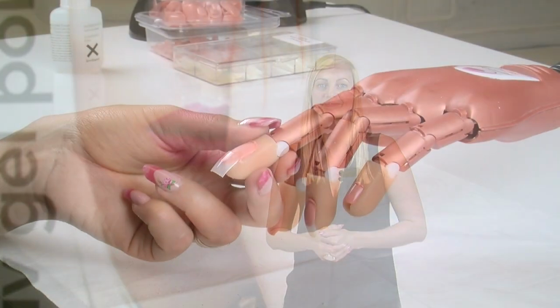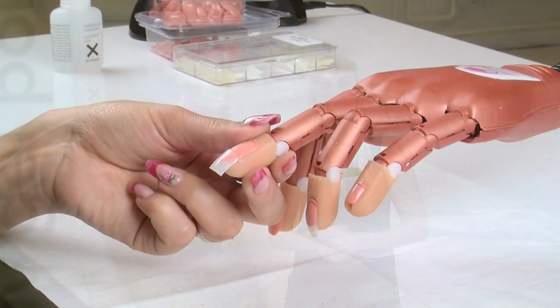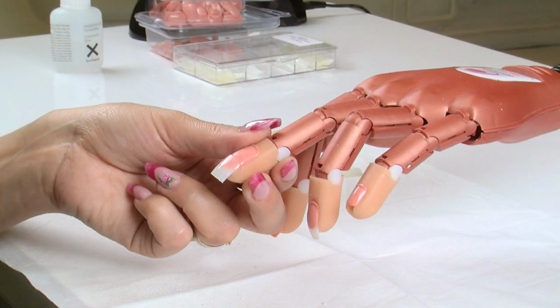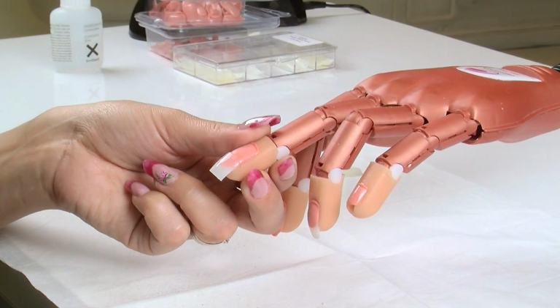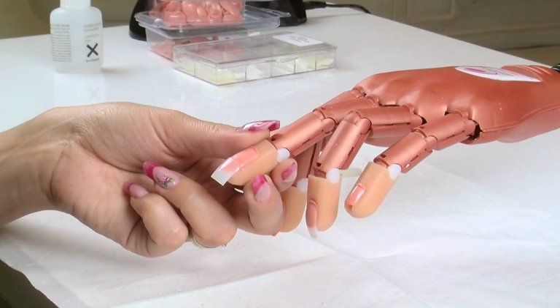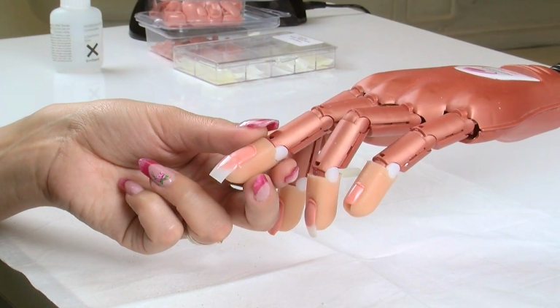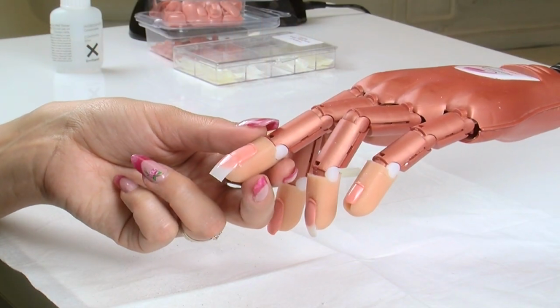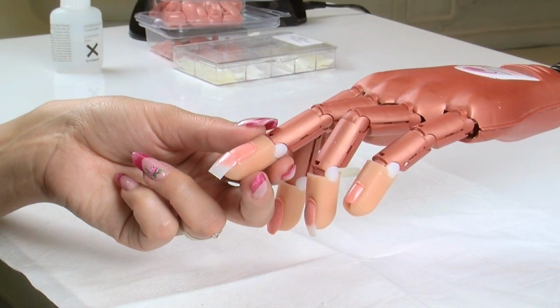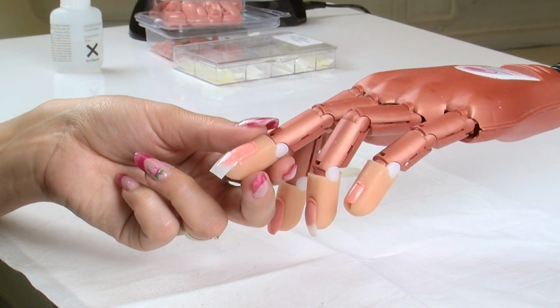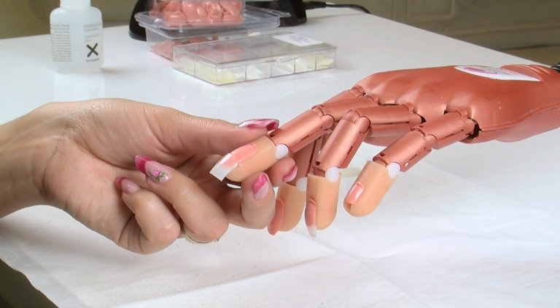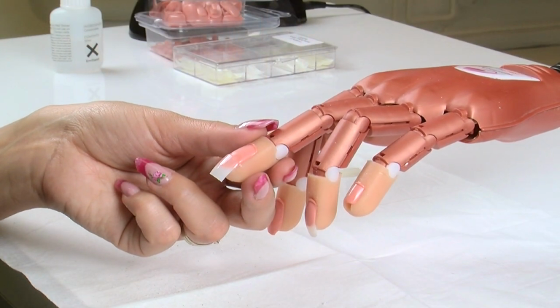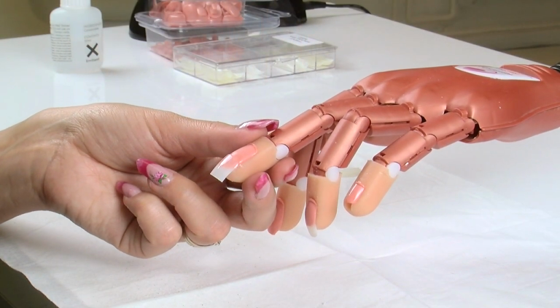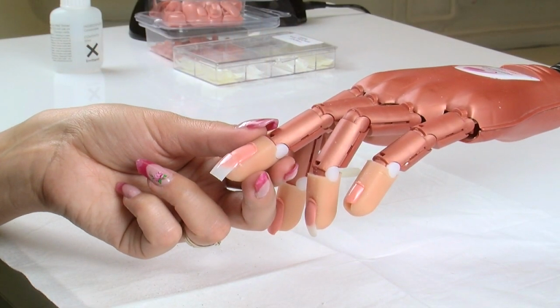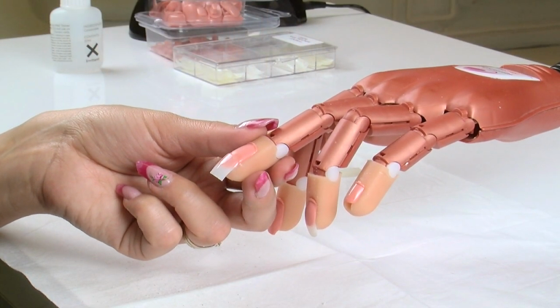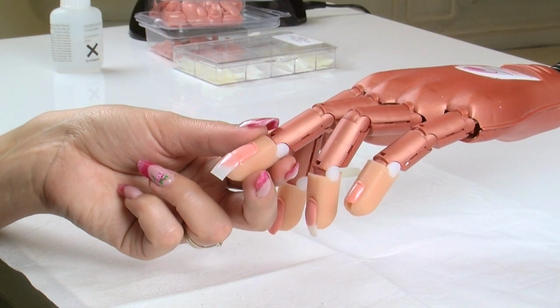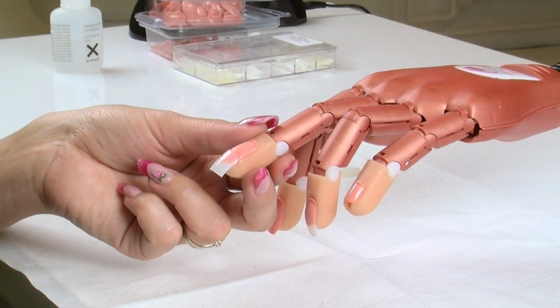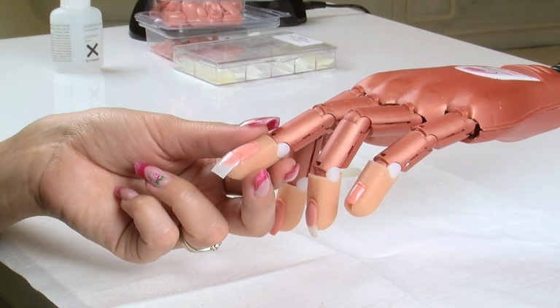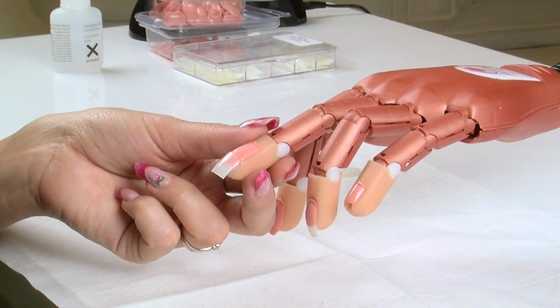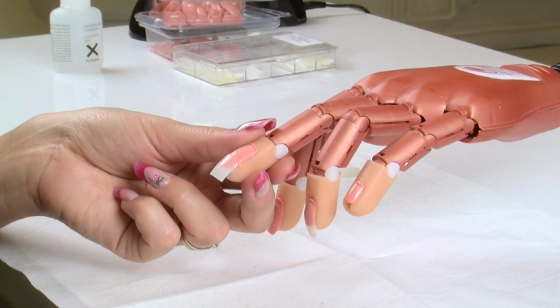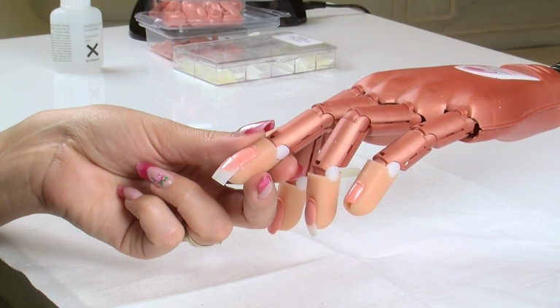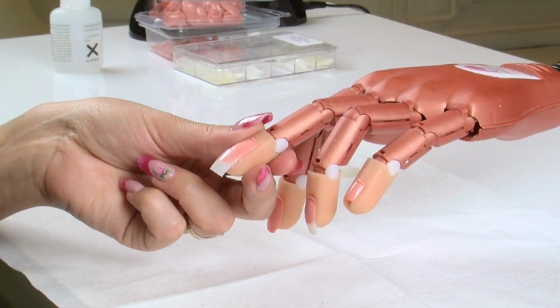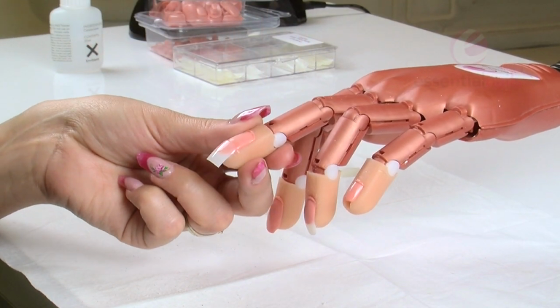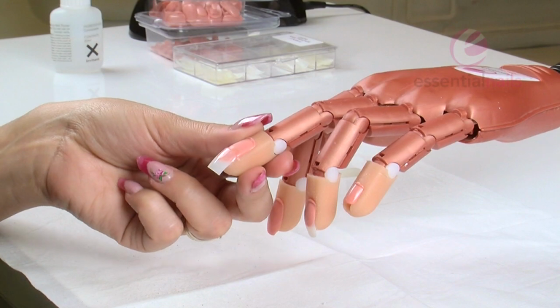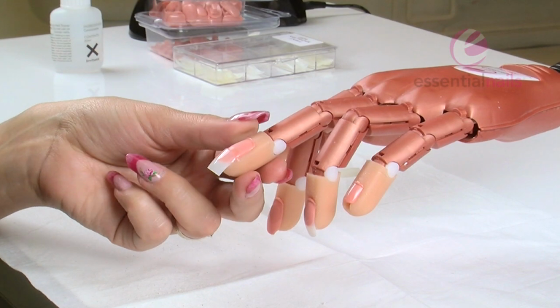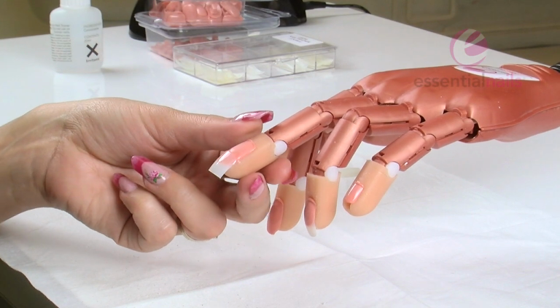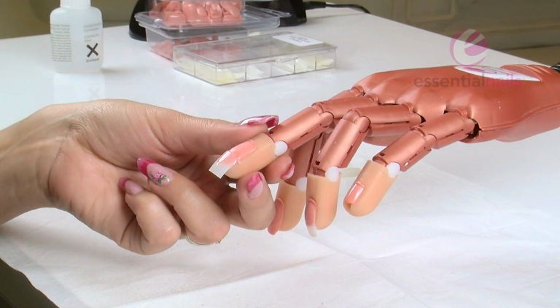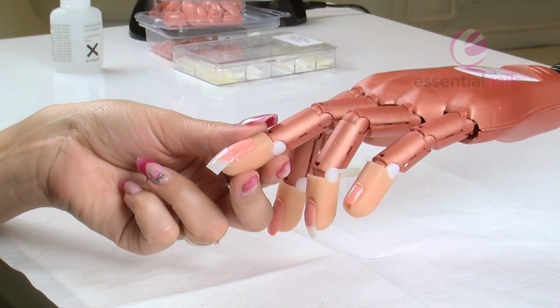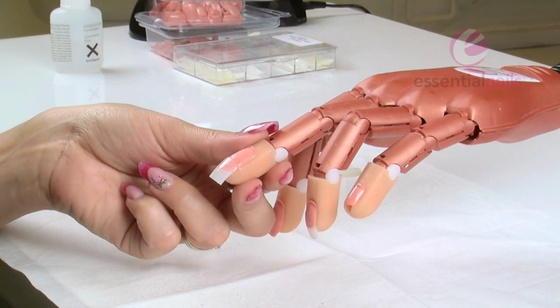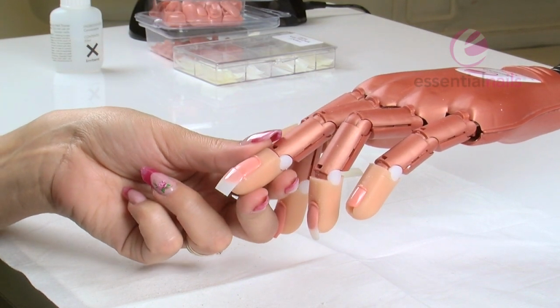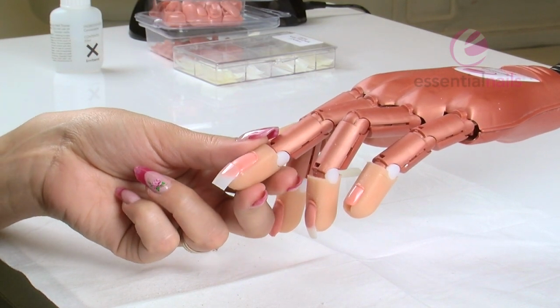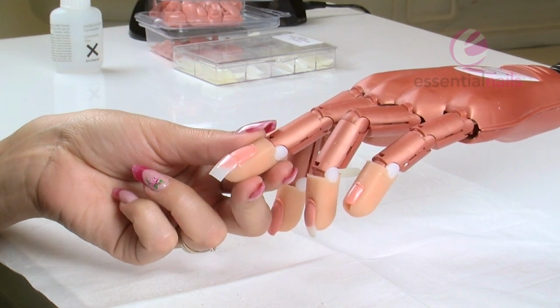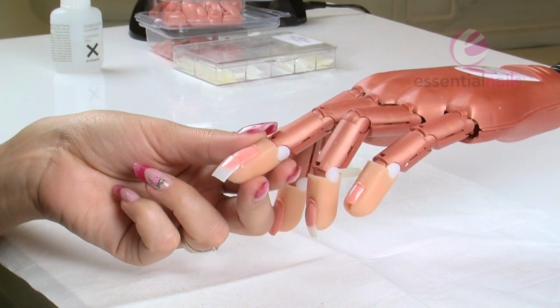One of the things I get asked is how to get a nice clear blend when blending your tips. I'm going to show you how.